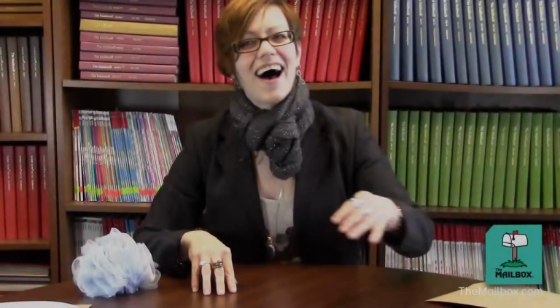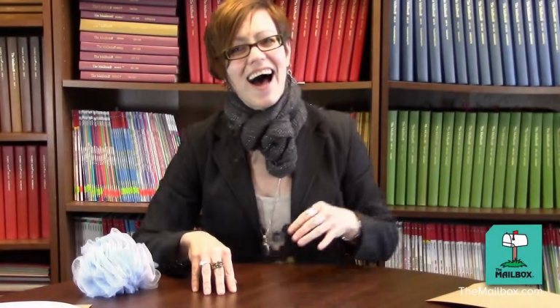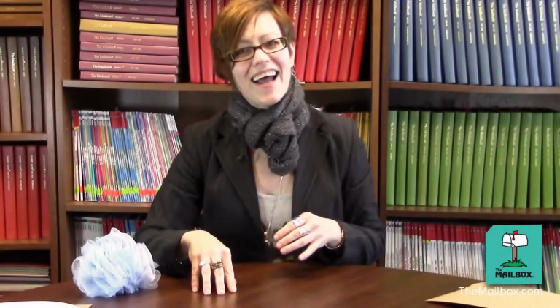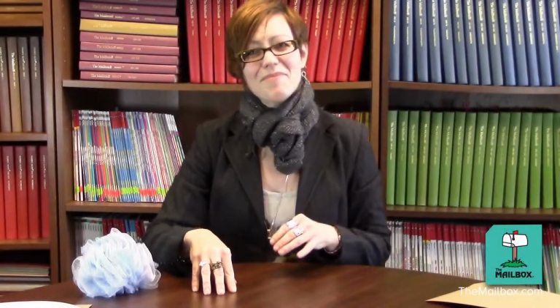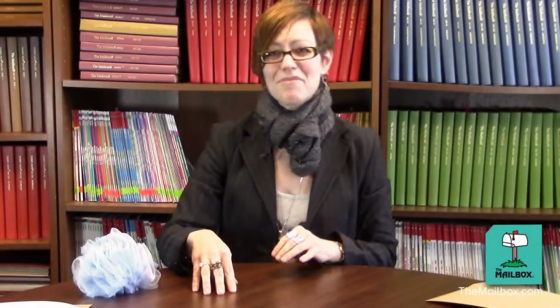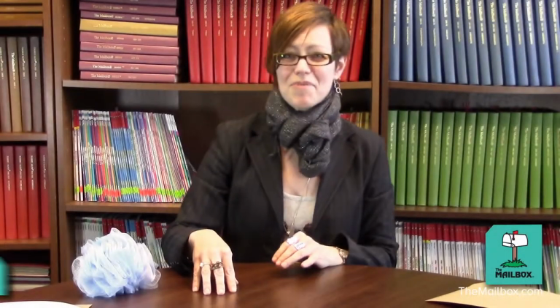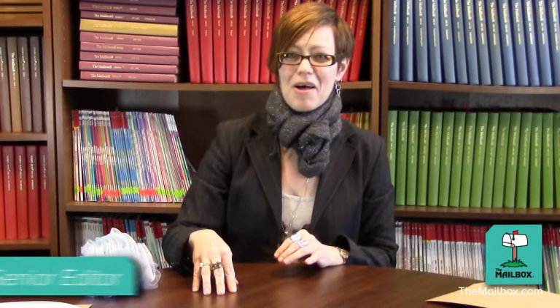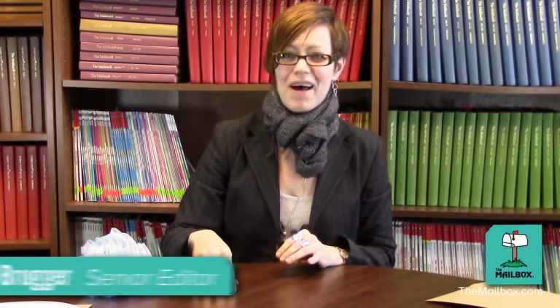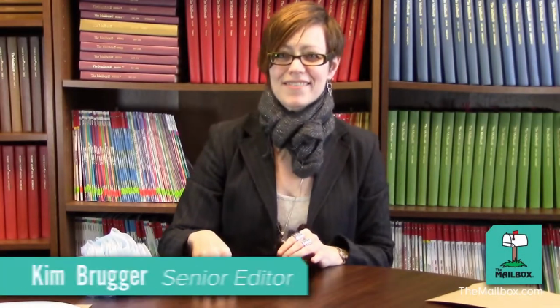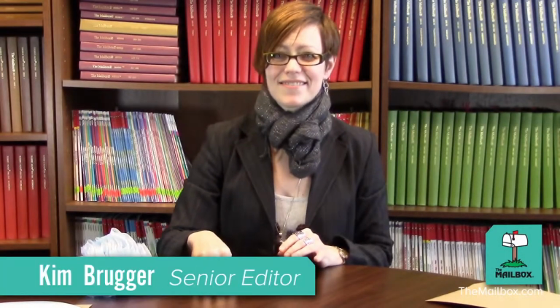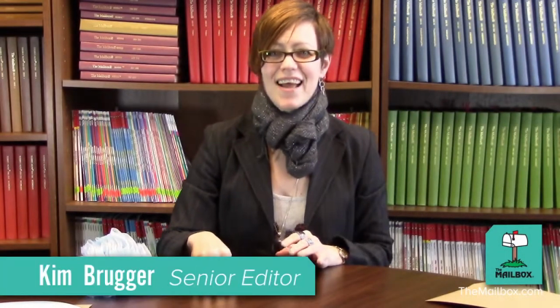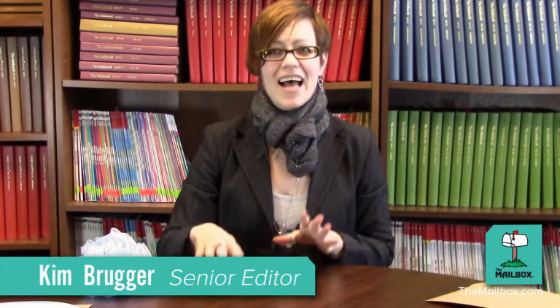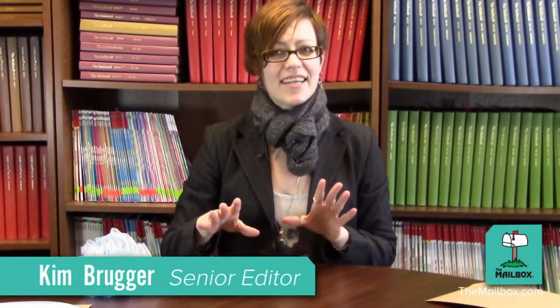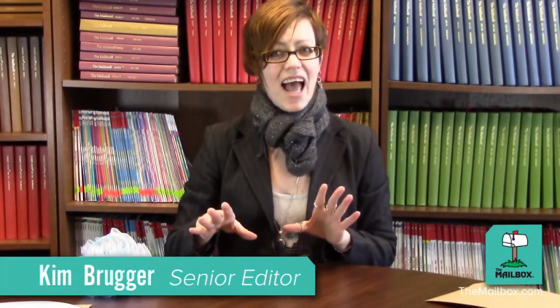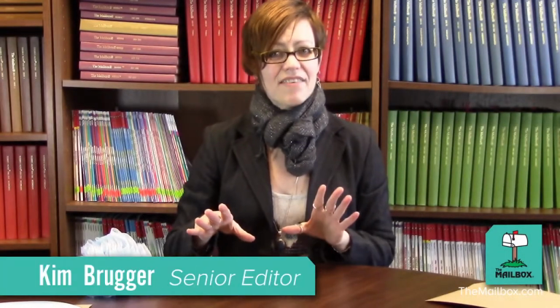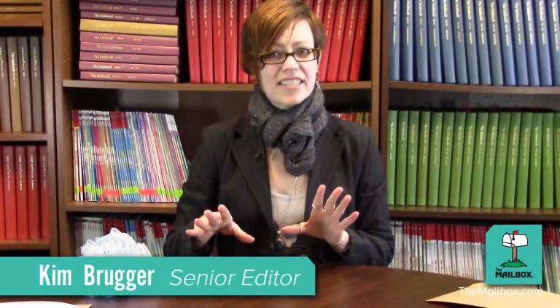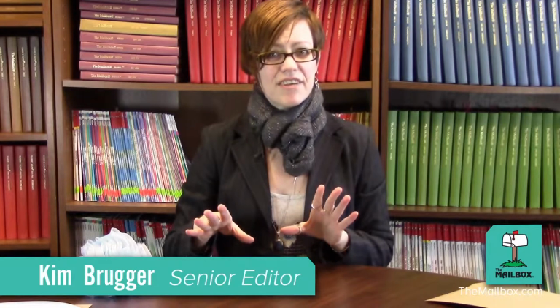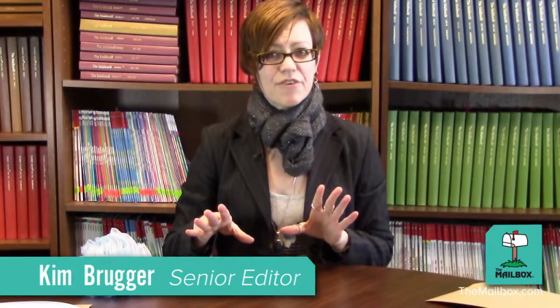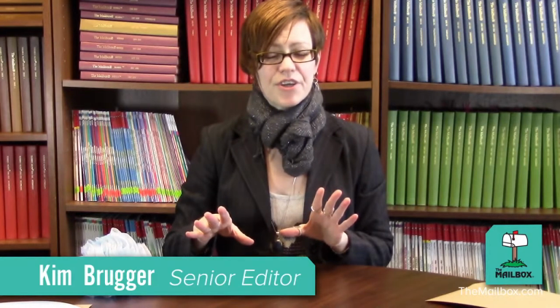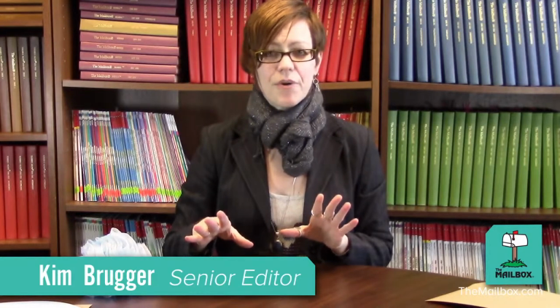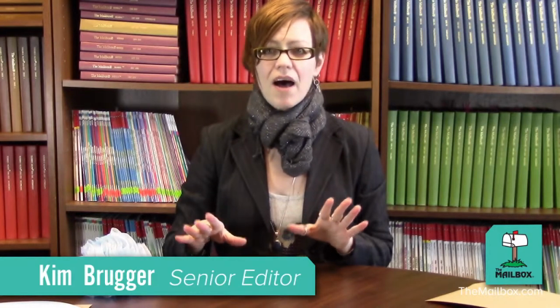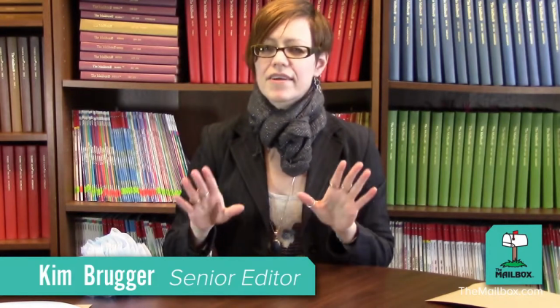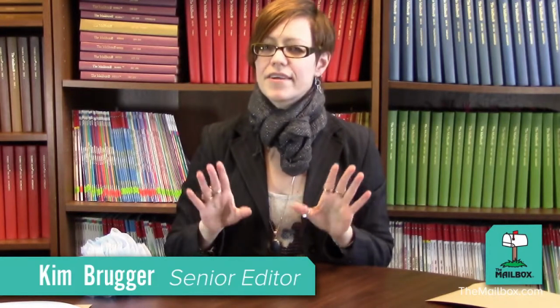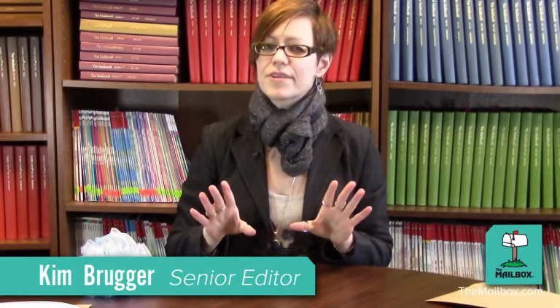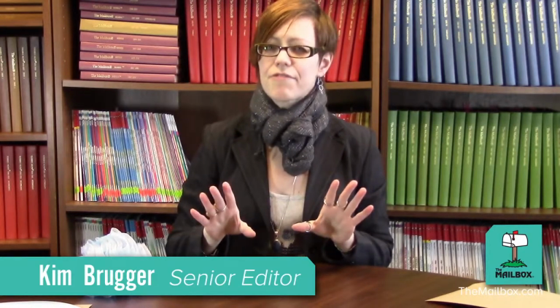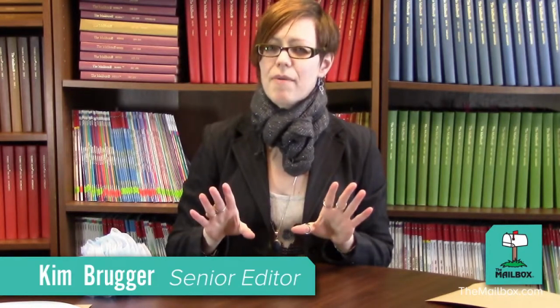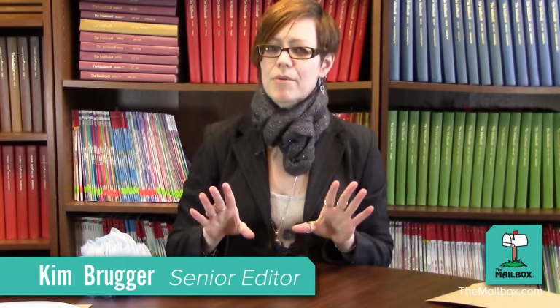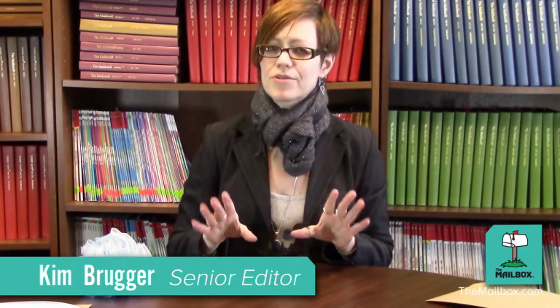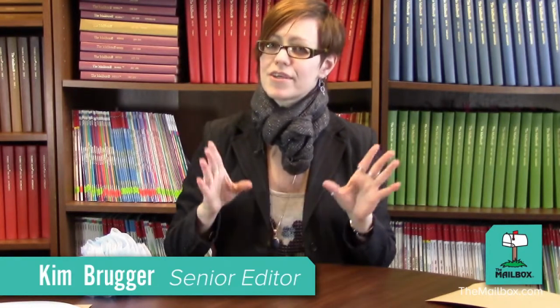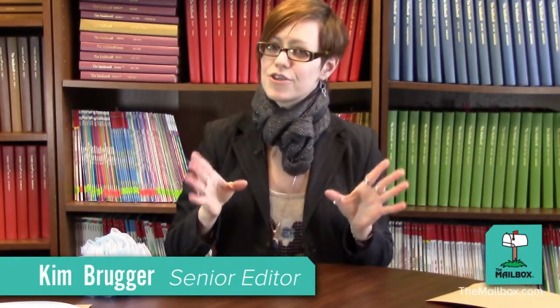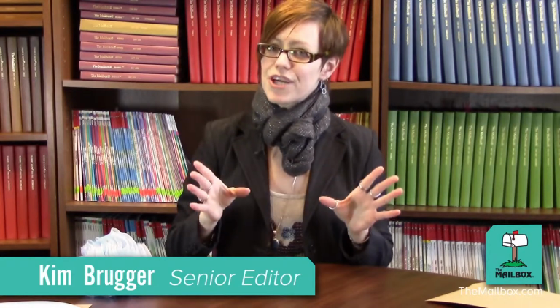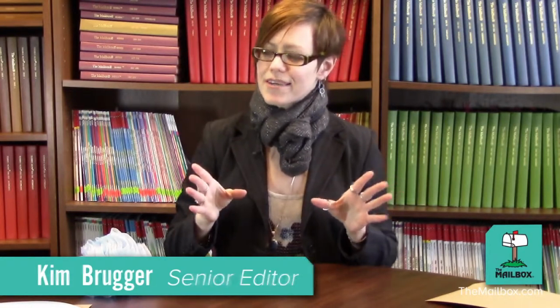Hi, I'm Kim from The Mailbox, and today I have an activity for you on the cutest farm animals — chicks.